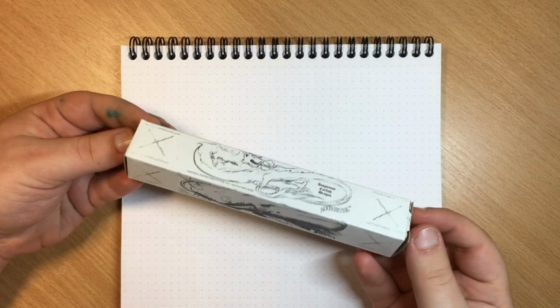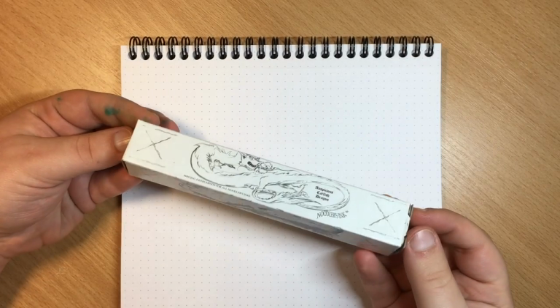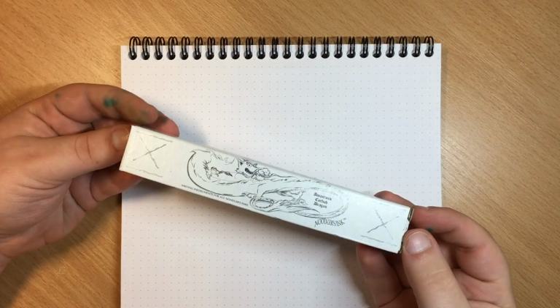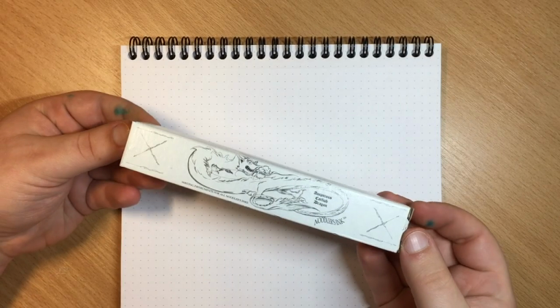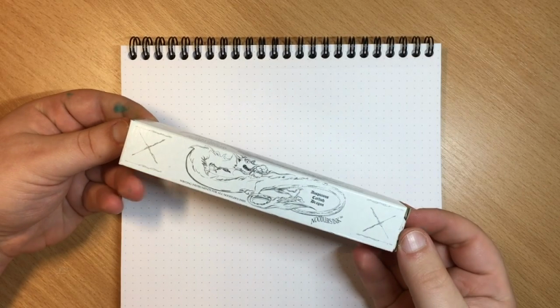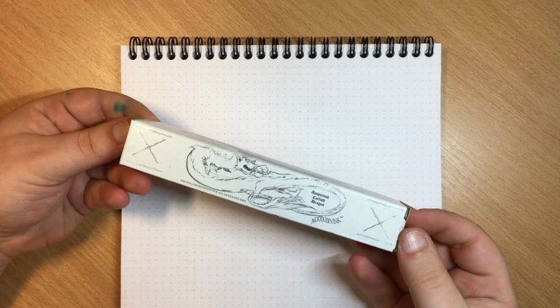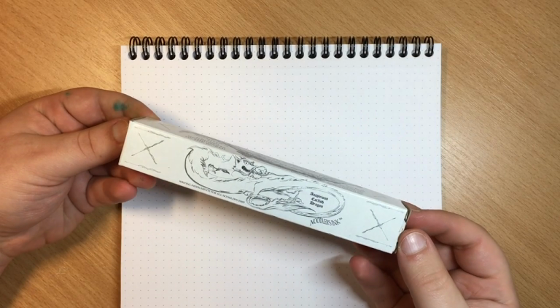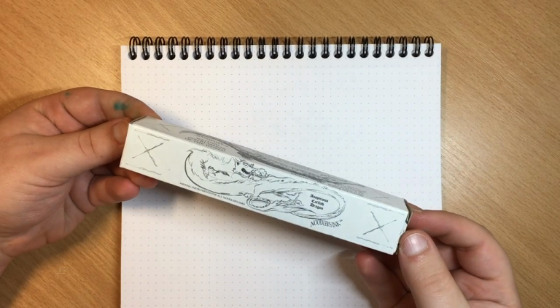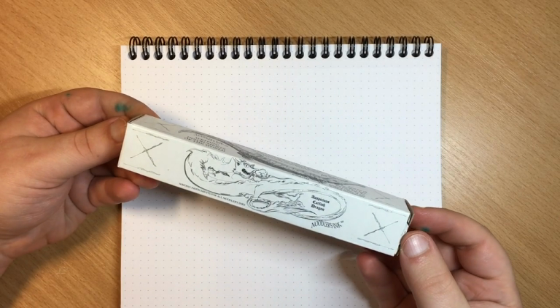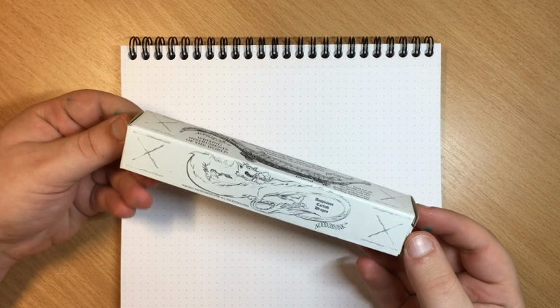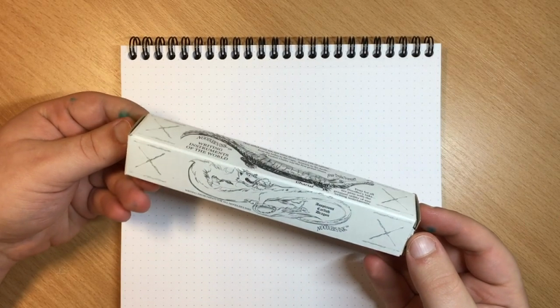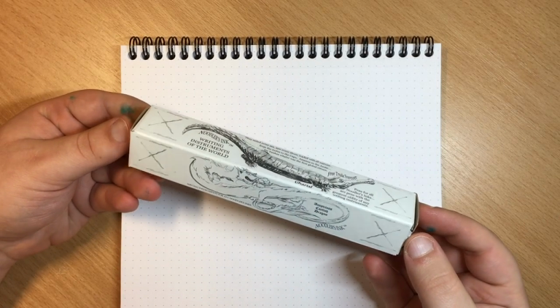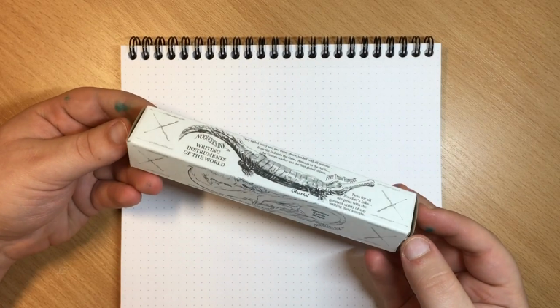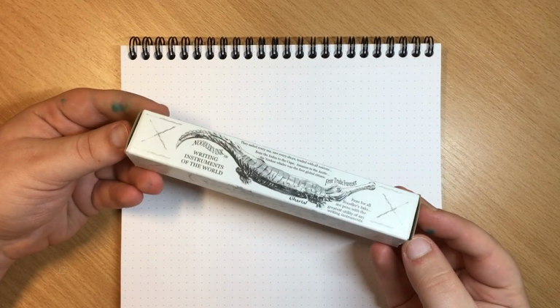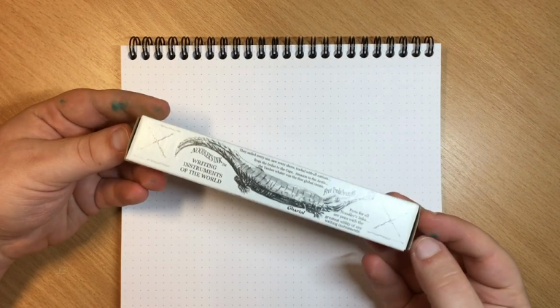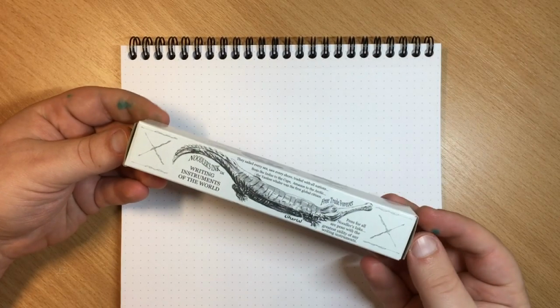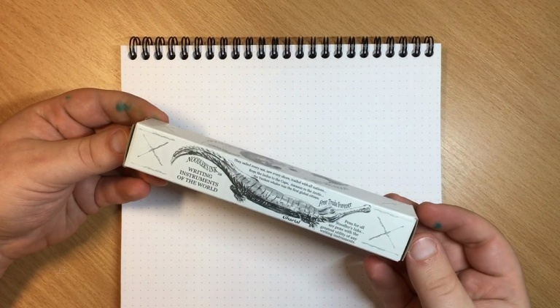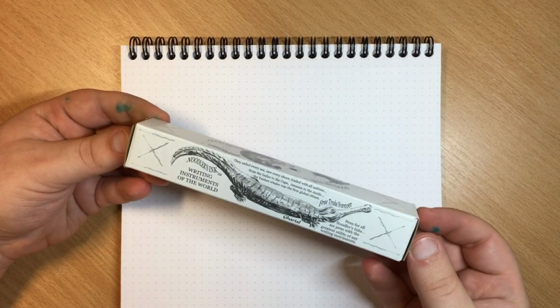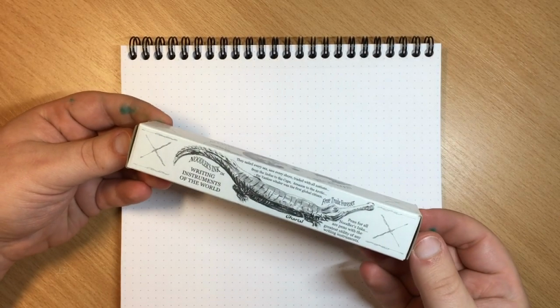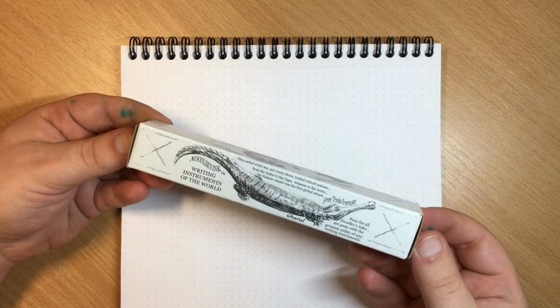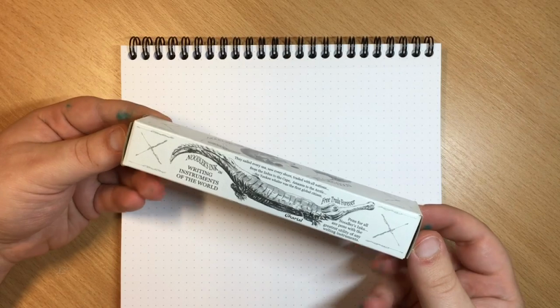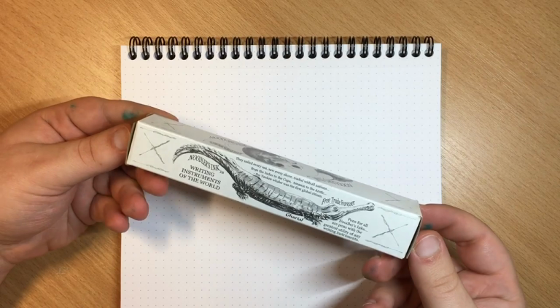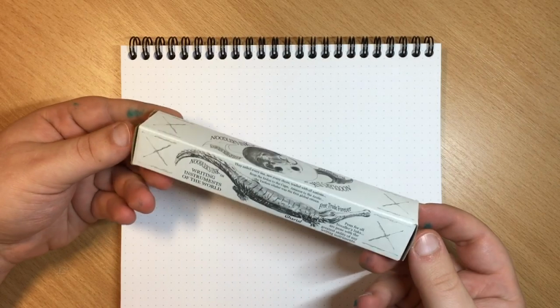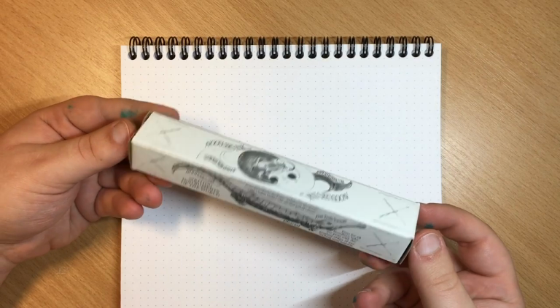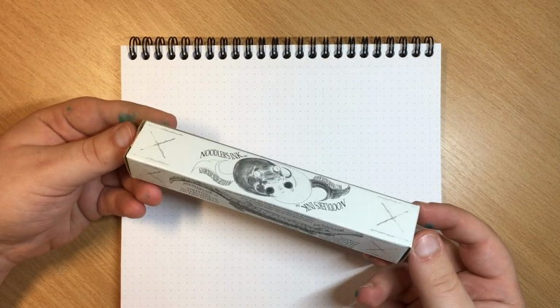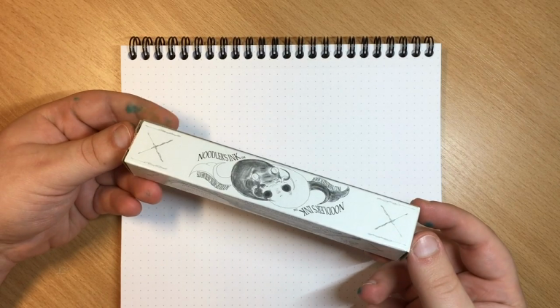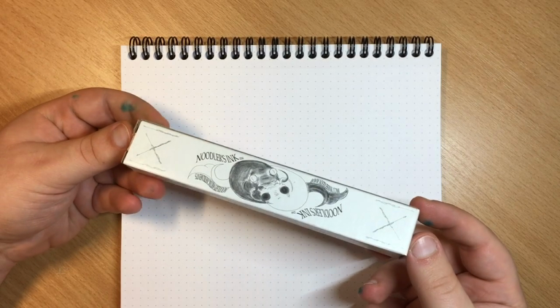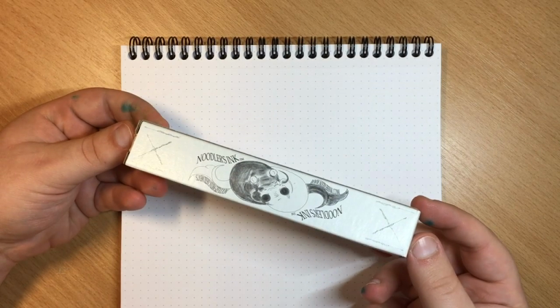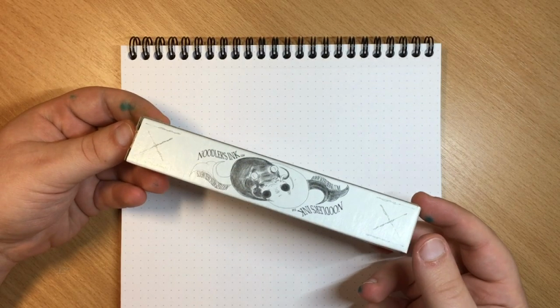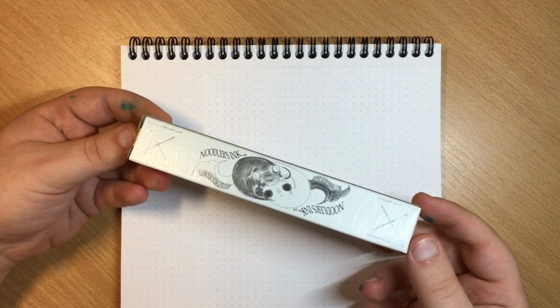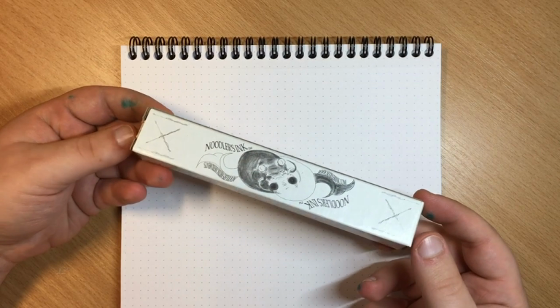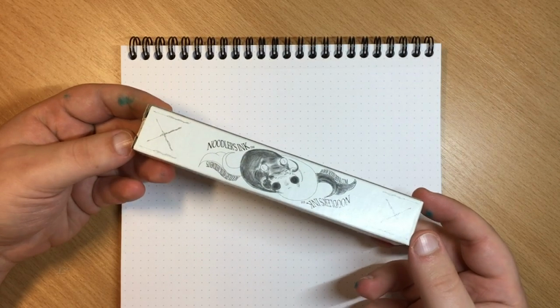The pen comes in this cardboard box, which is very neatly designed. I like these images a lot and I think it gives the box a nice character.